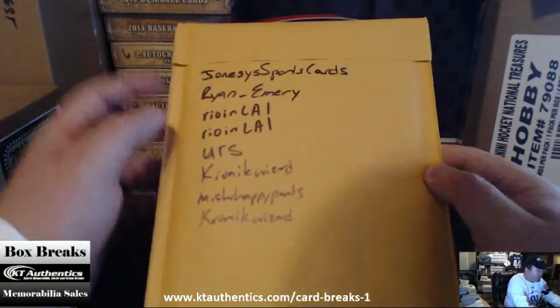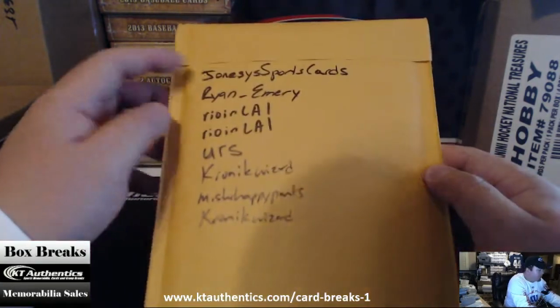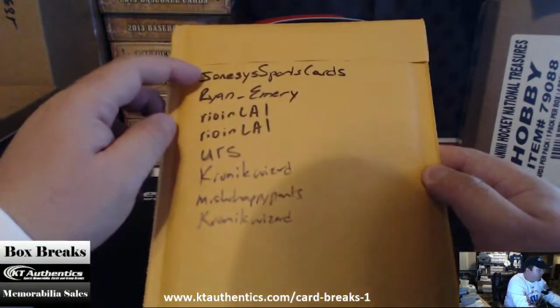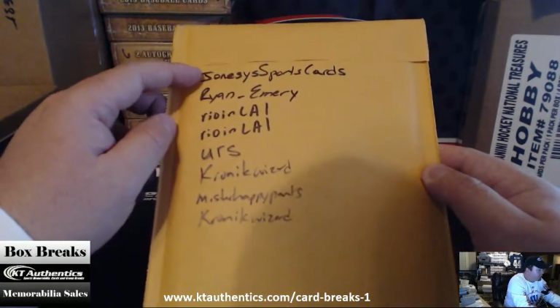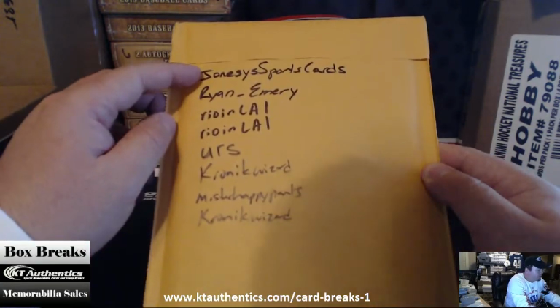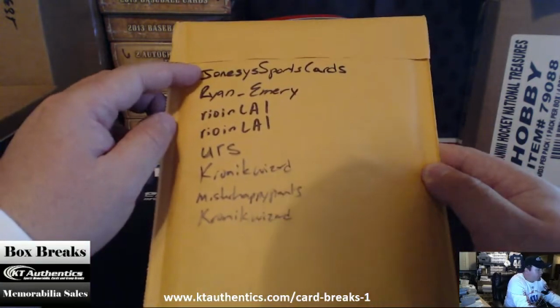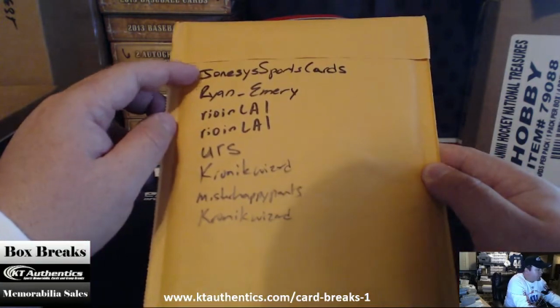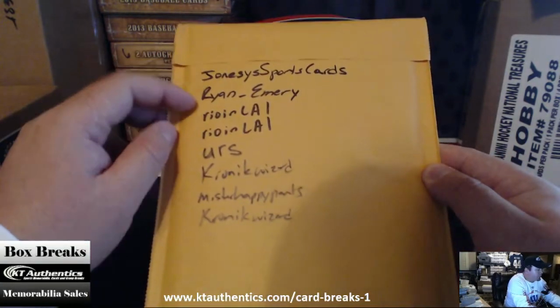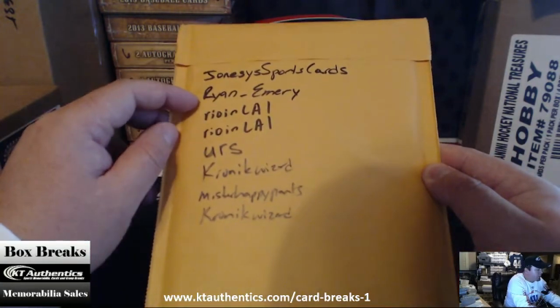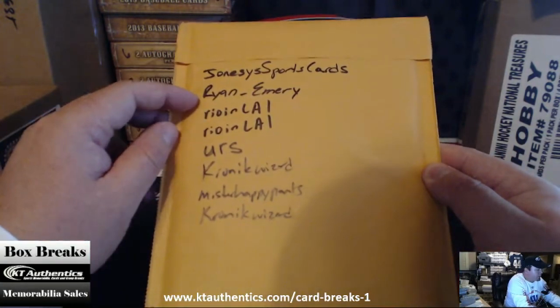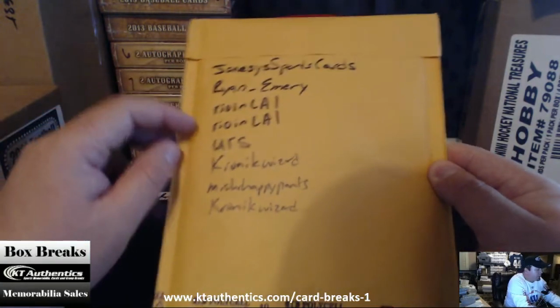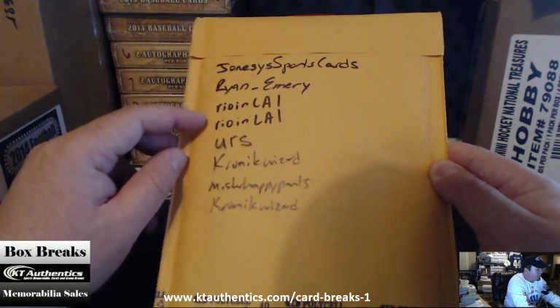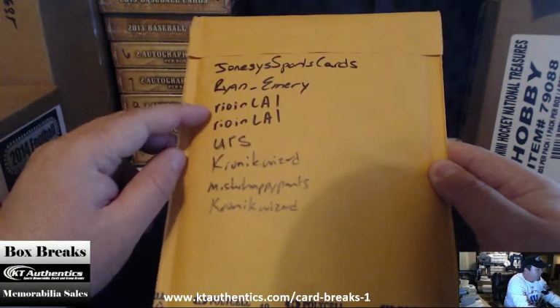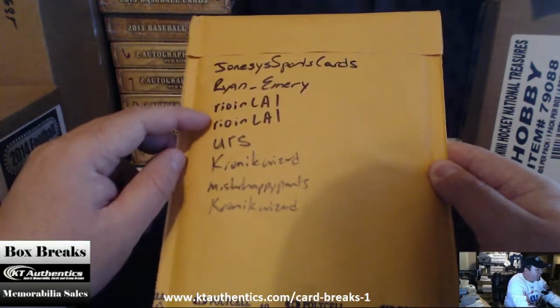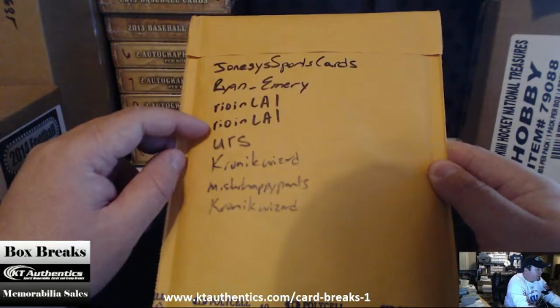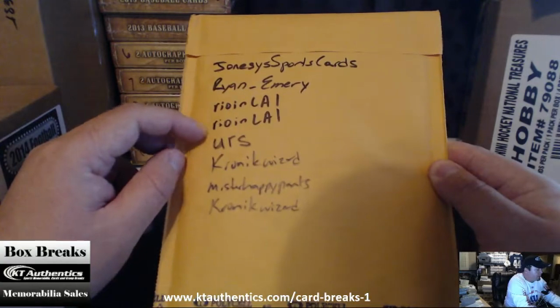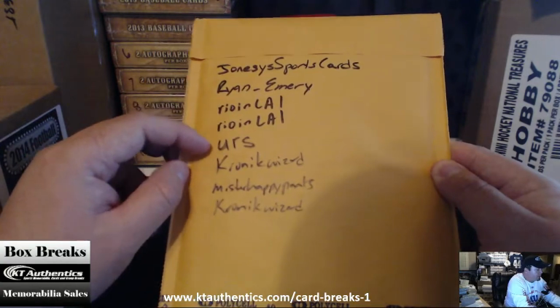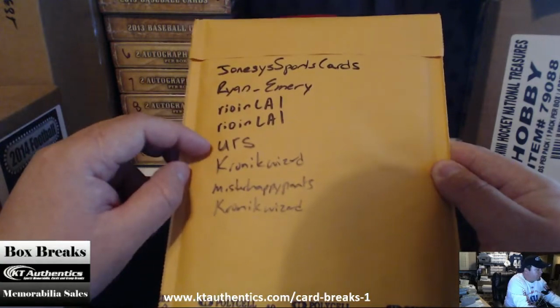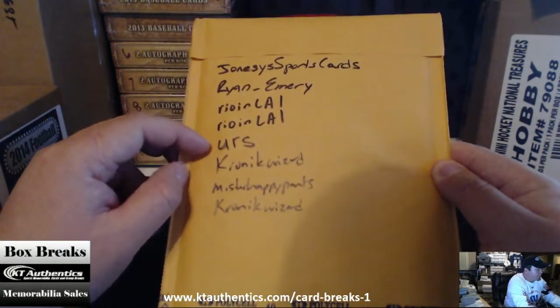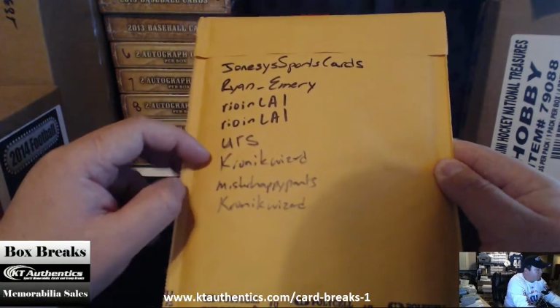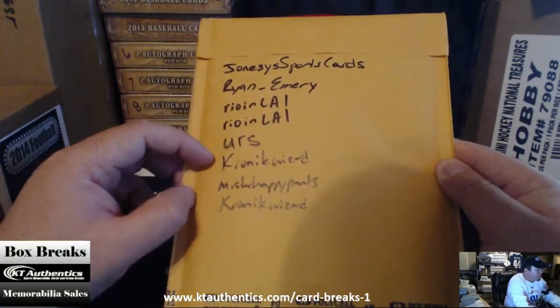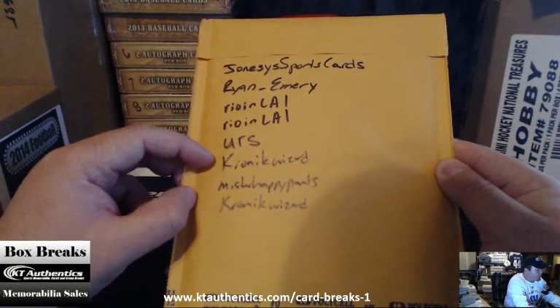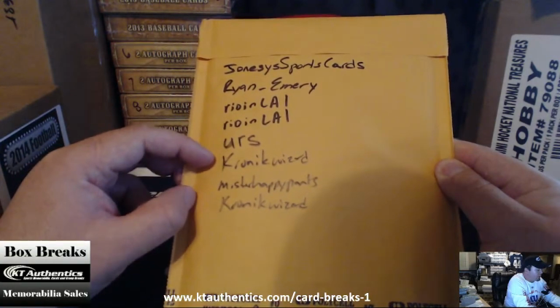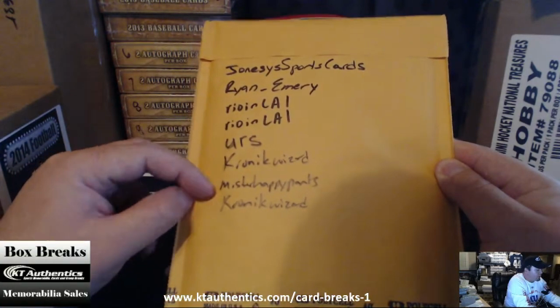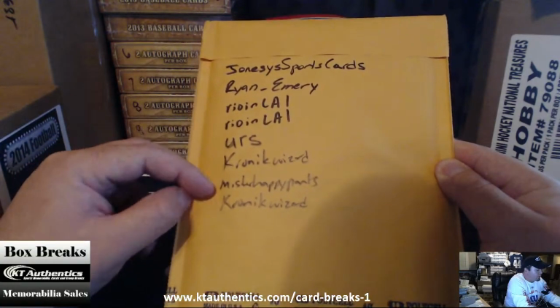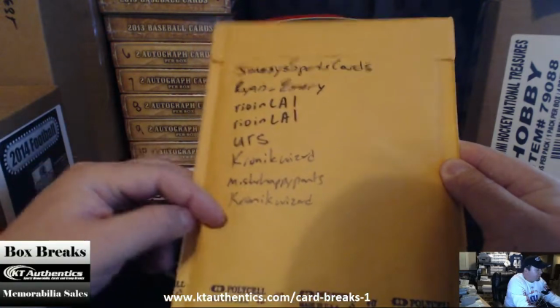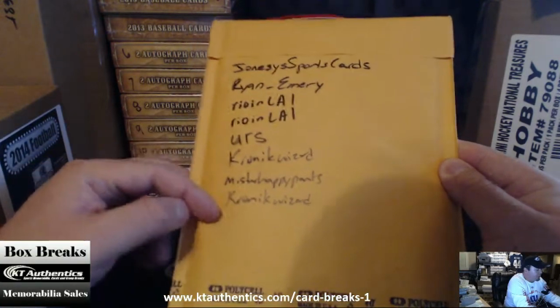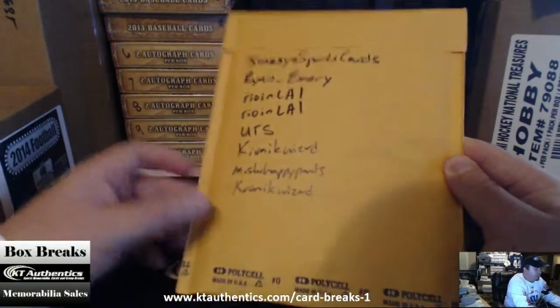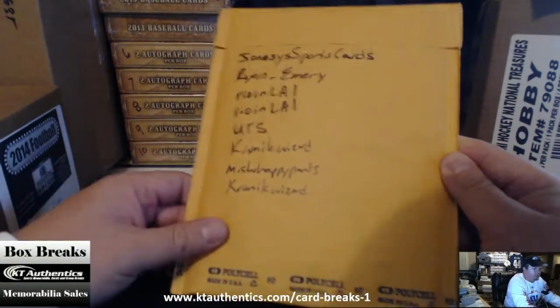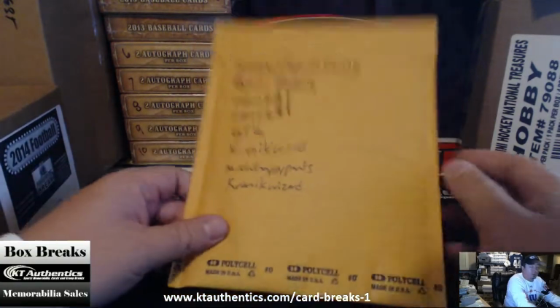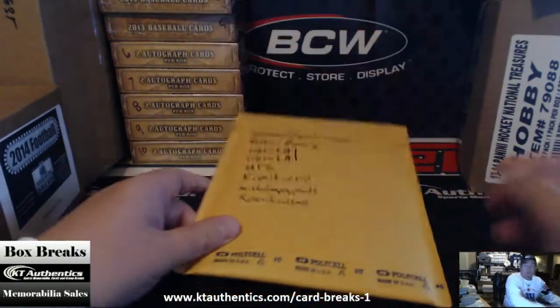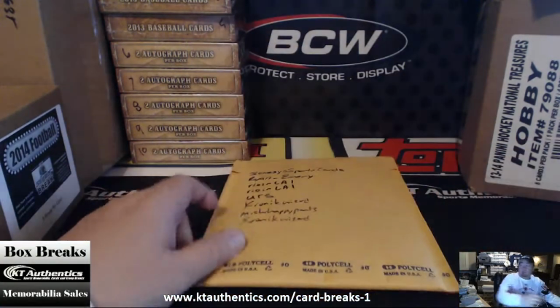So the participants are: Jonesy Sports Cards, Ryan and Marie Ryden, L.A. for two, yours, Chronic, Mr. Half-Based Synchronic.